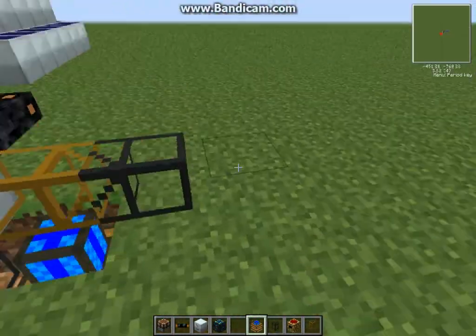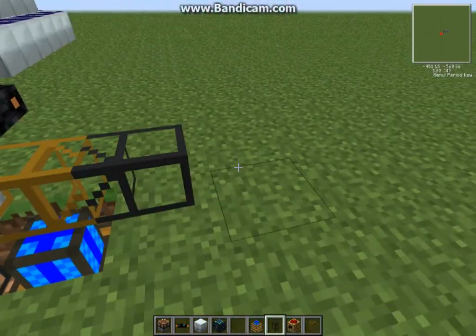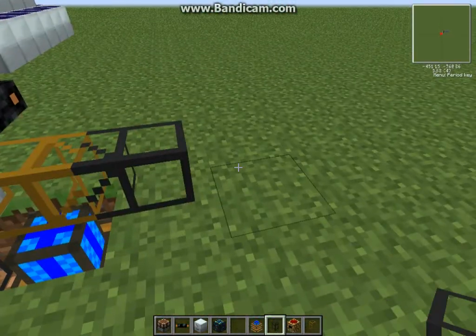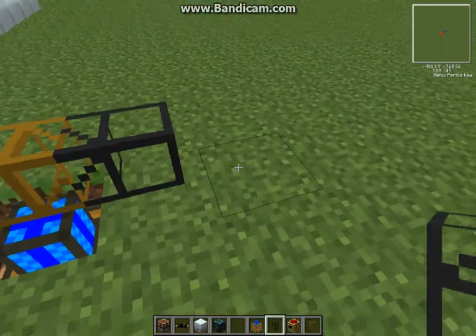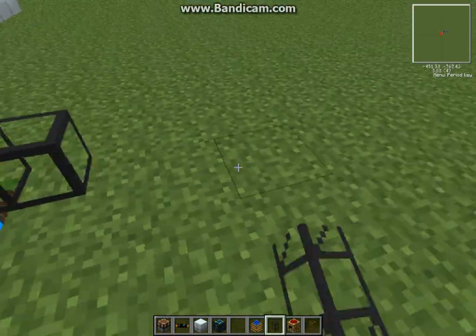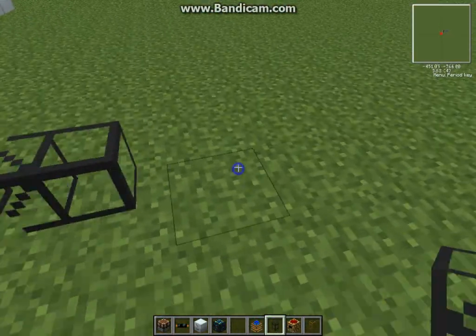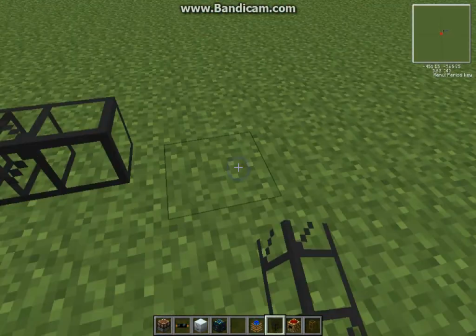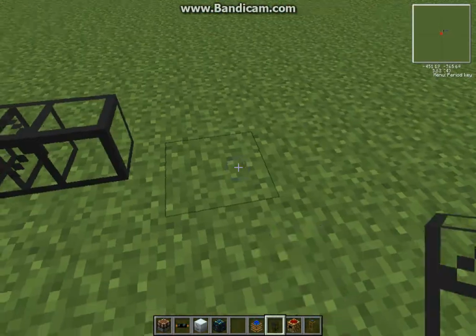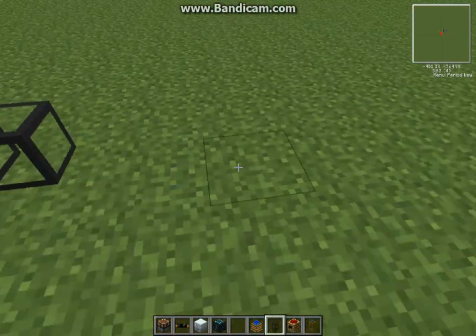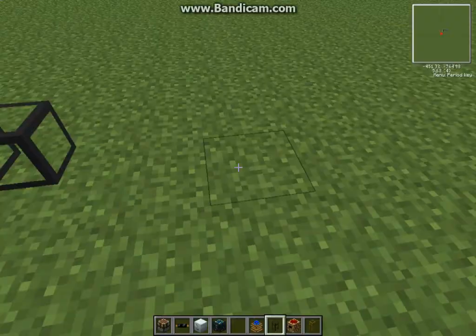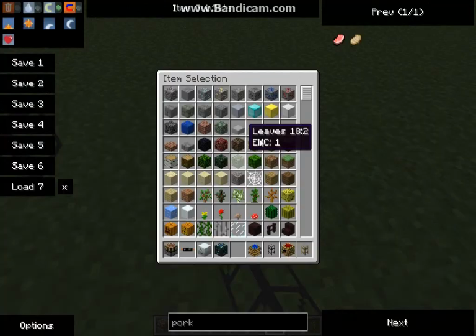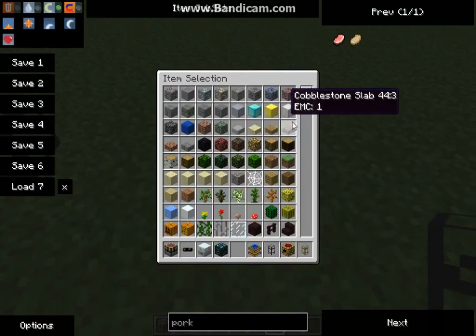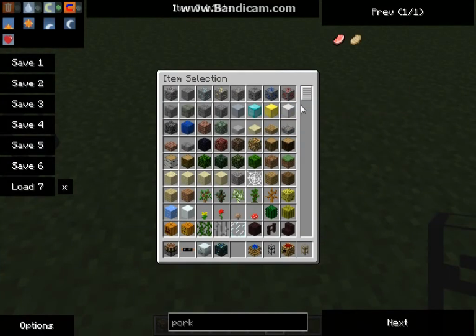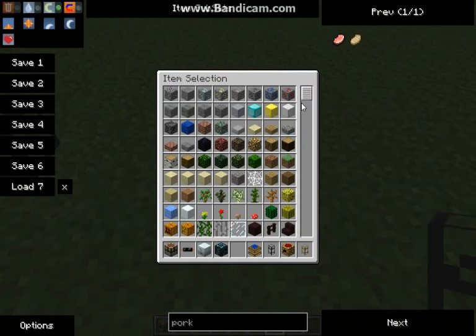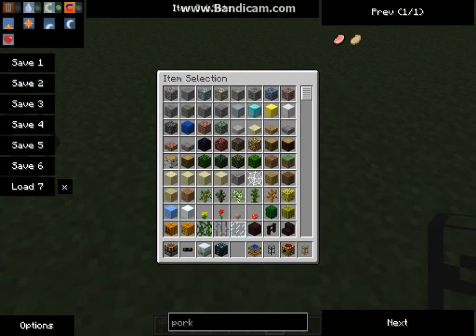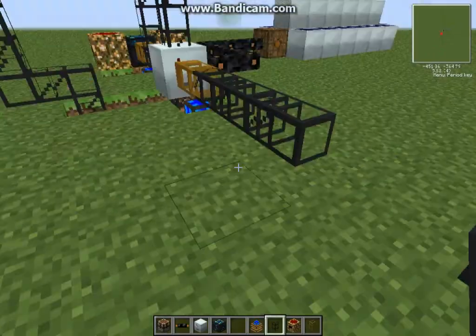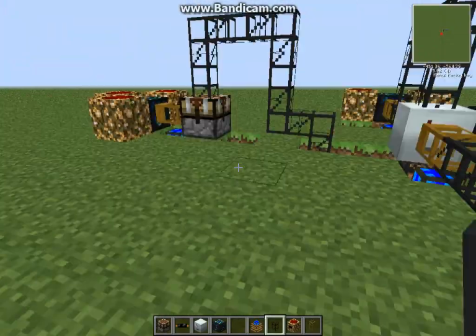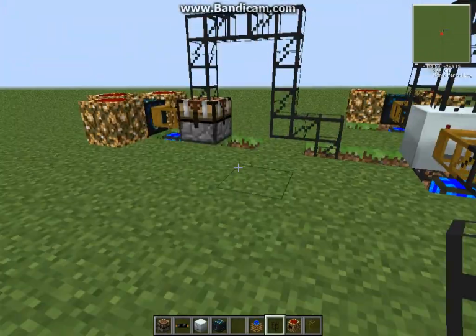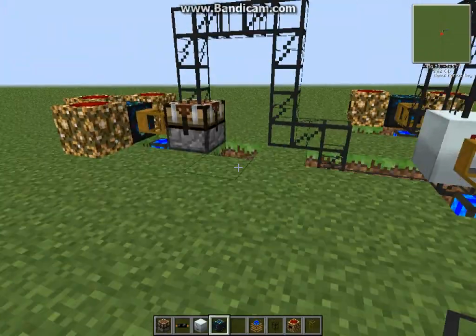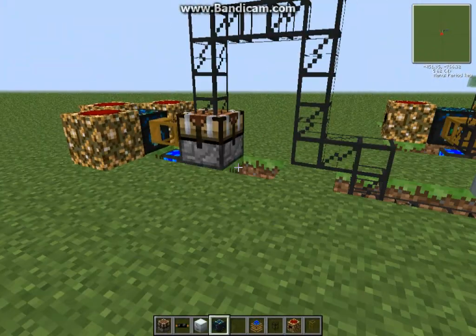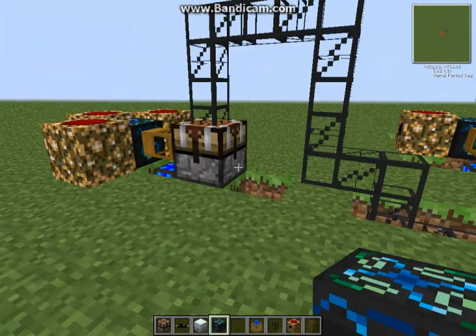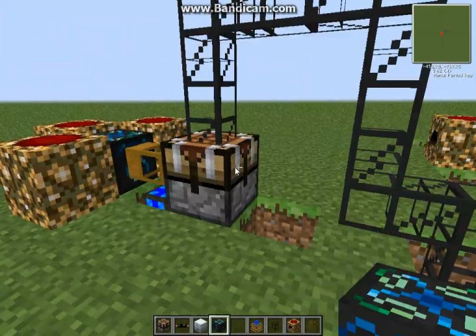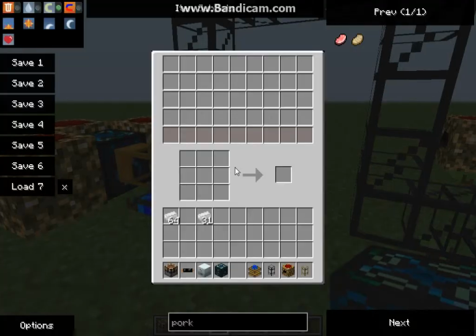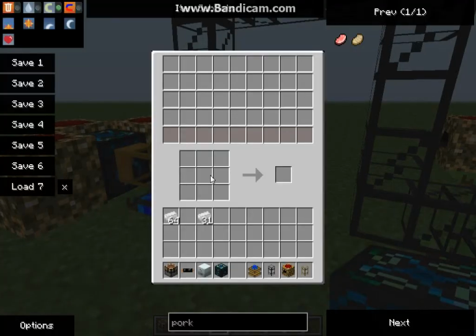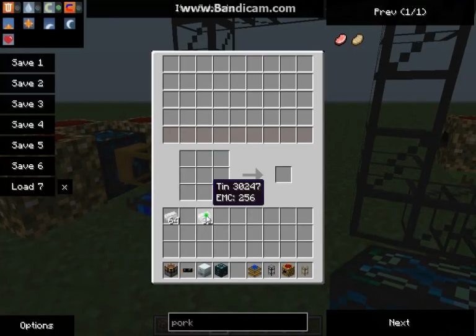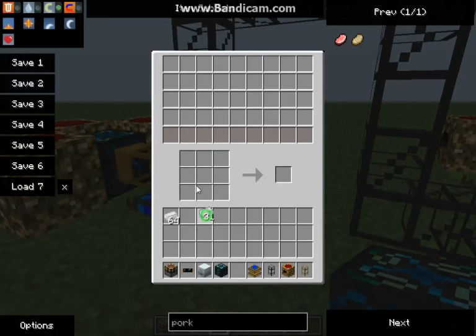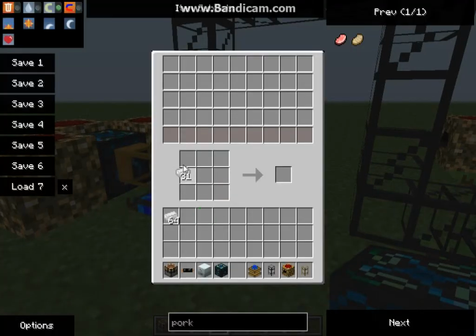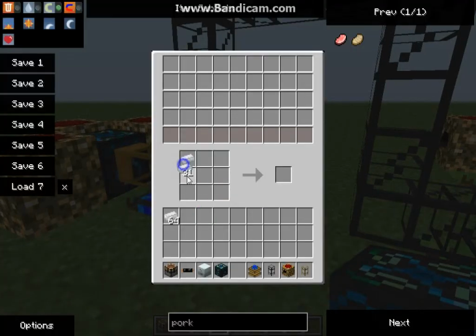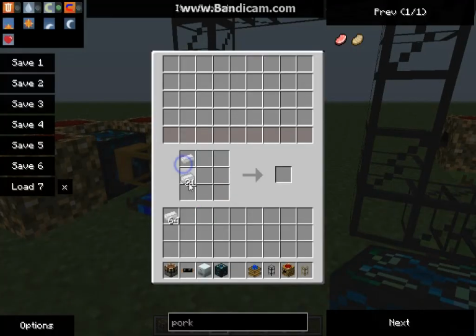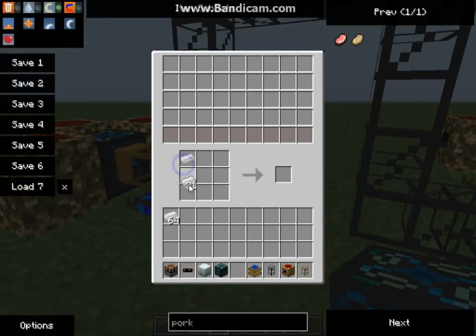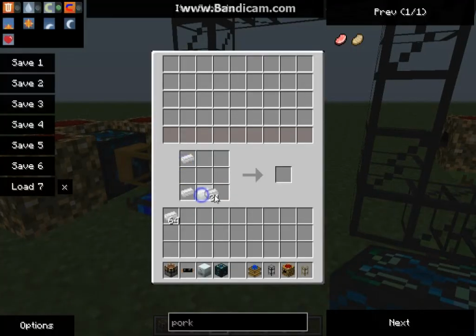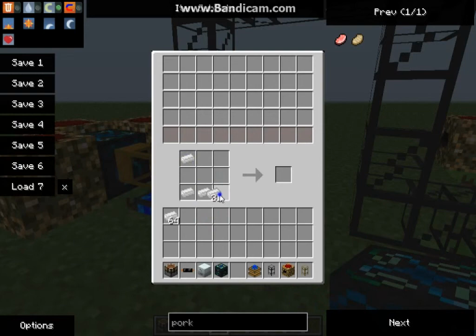Yeah, that's how you go, and then you have to have your chest over here. Let me get some tin. Over here you have to have the shape of a tin can.